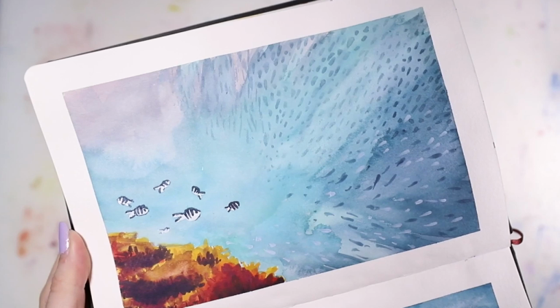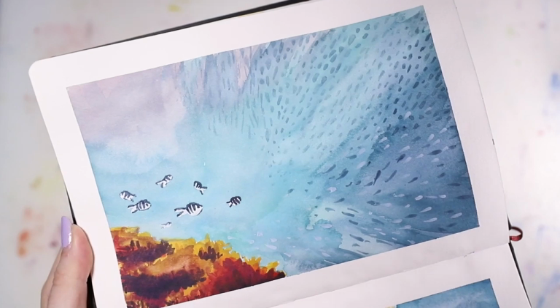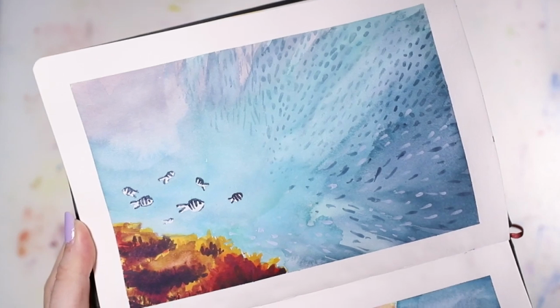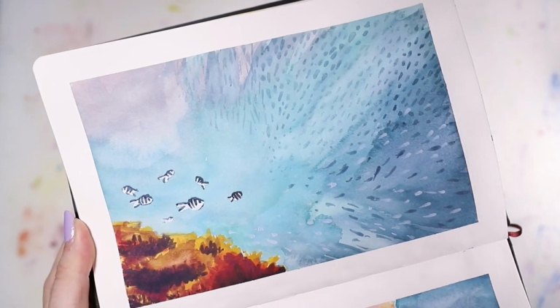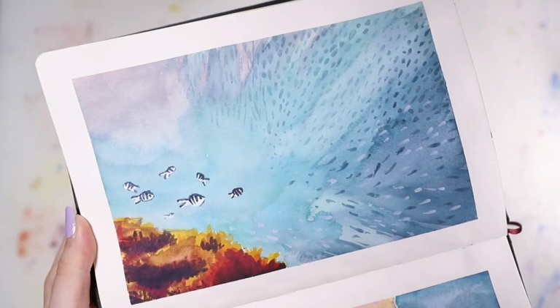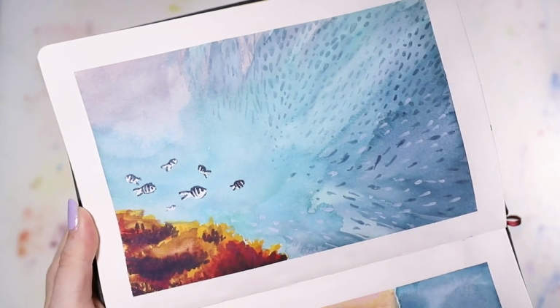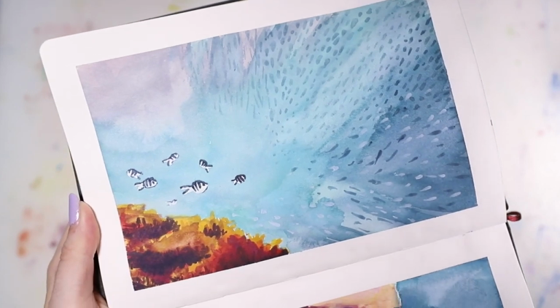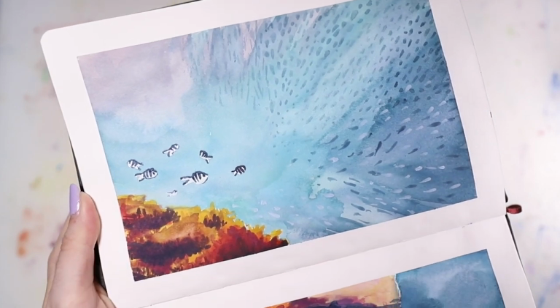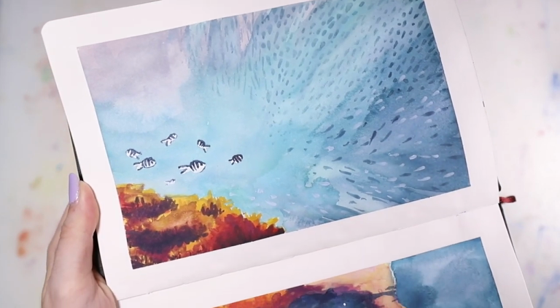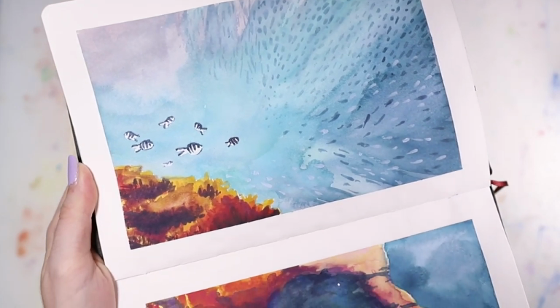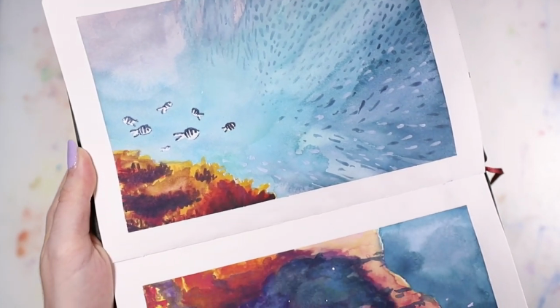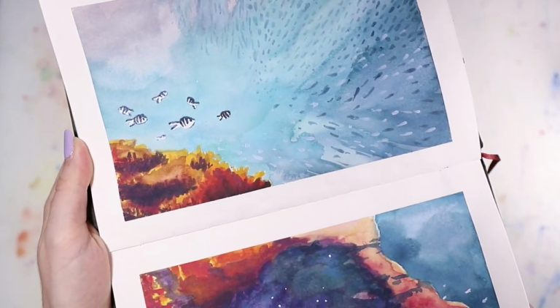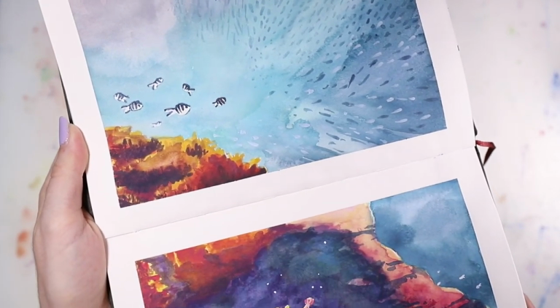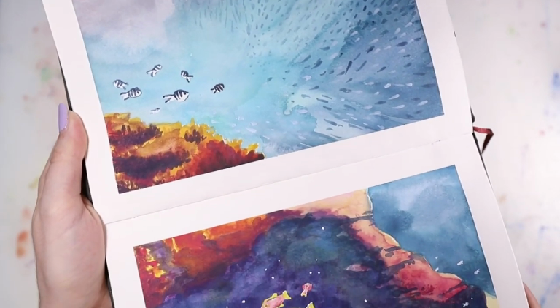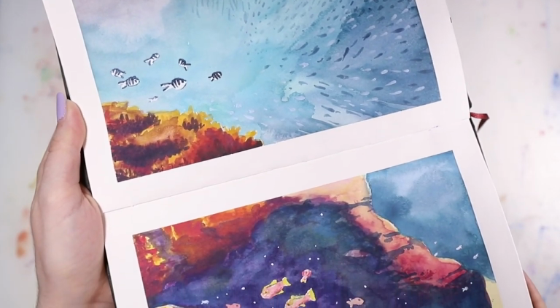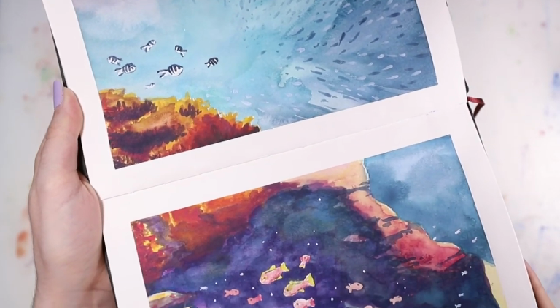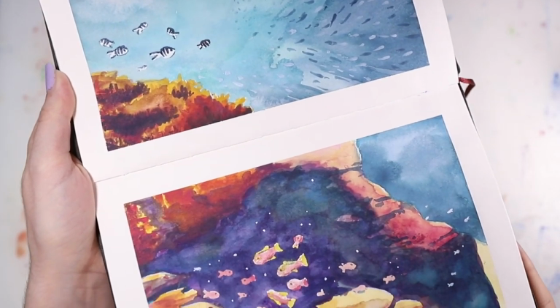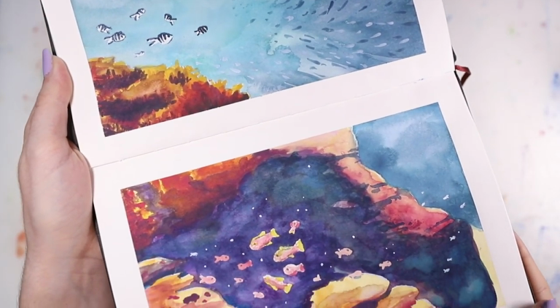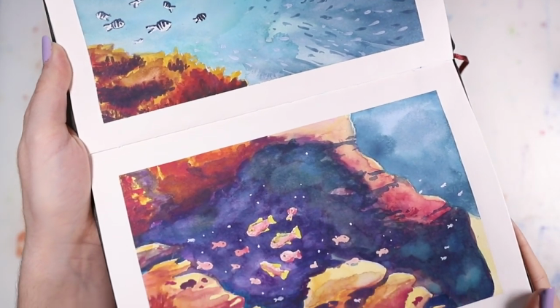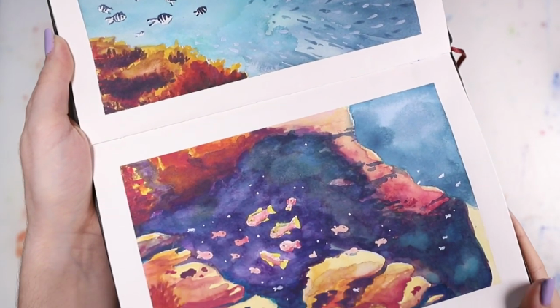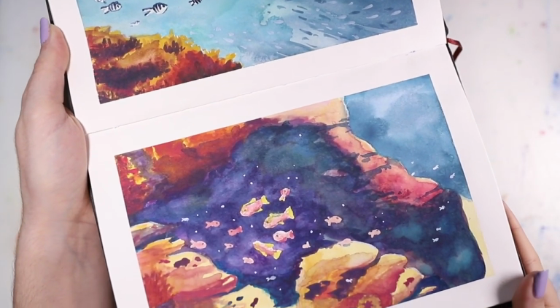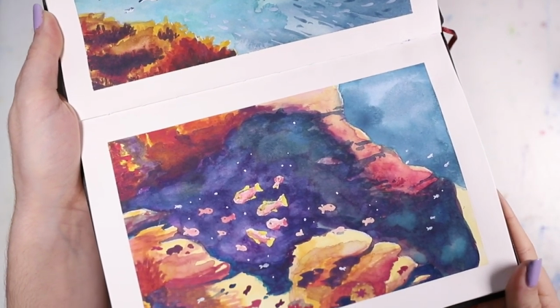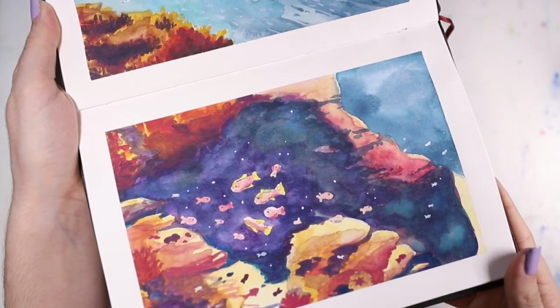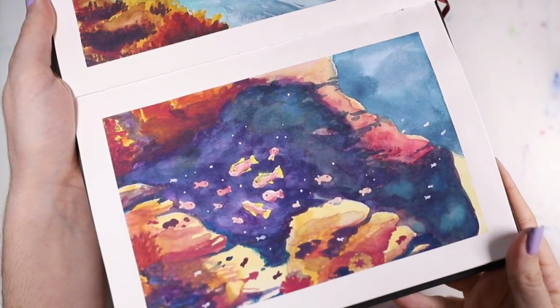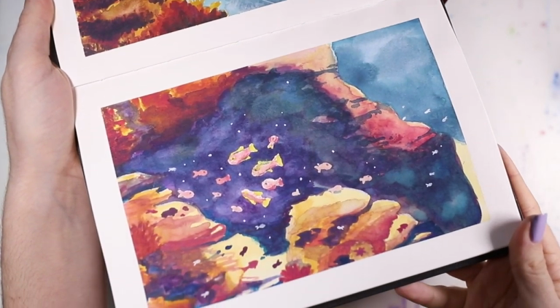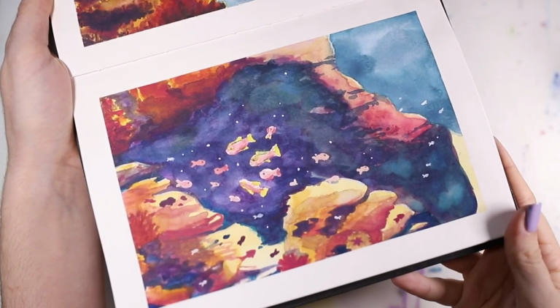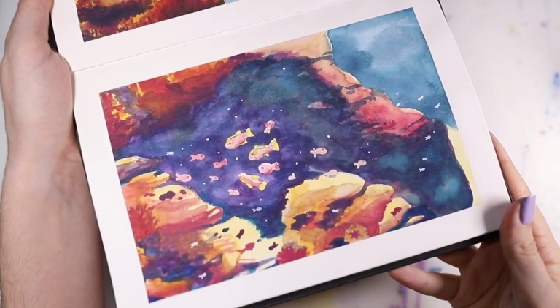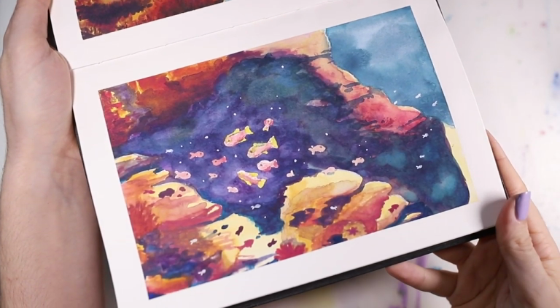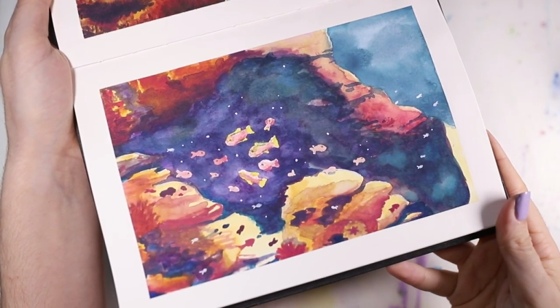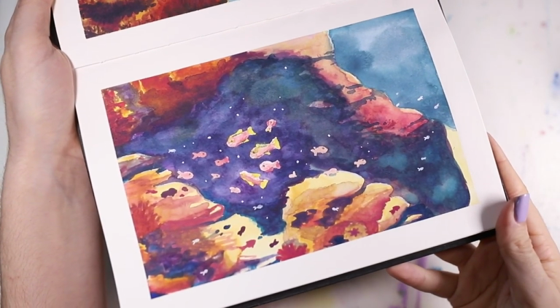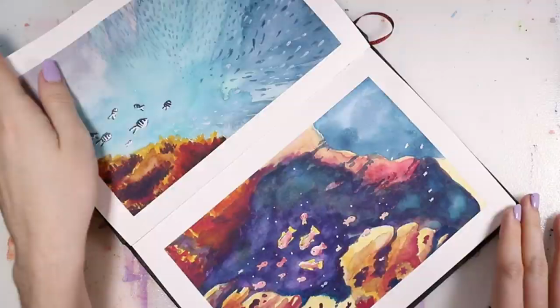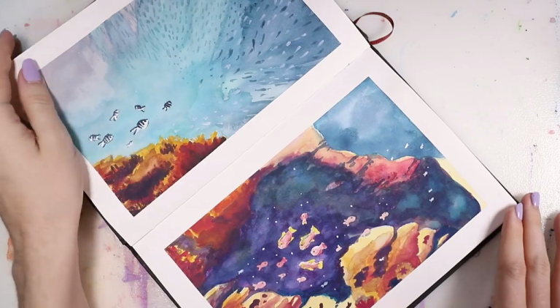Hey there! Today I'm showing you how to paint these underwater scenes with watercolor.